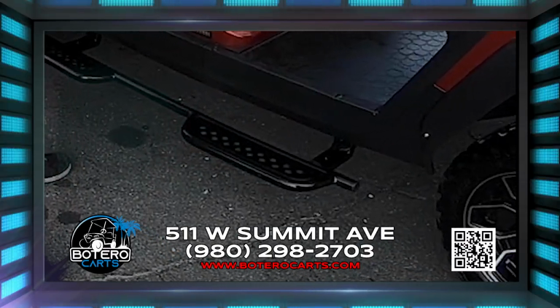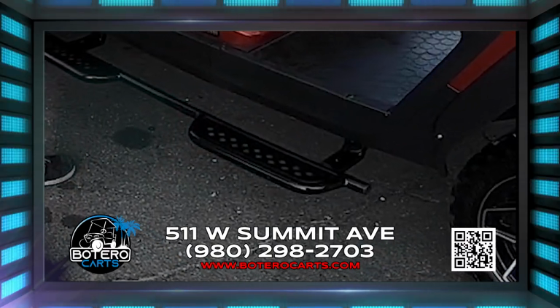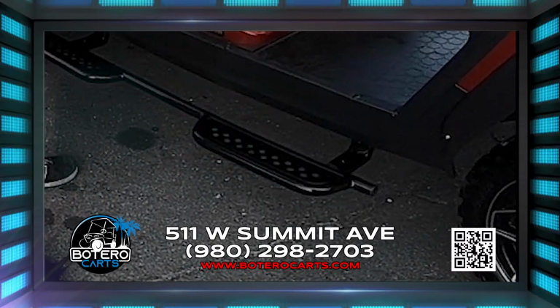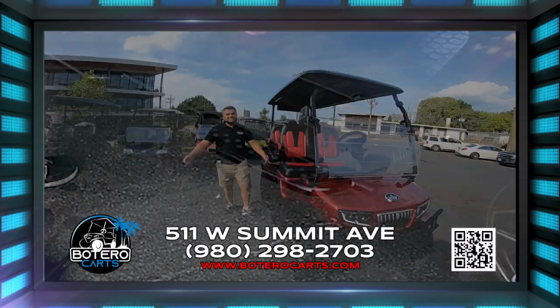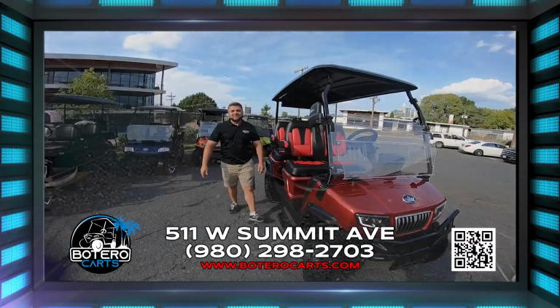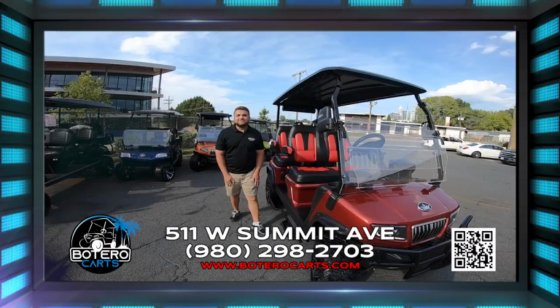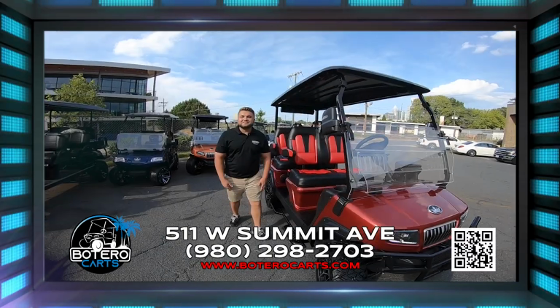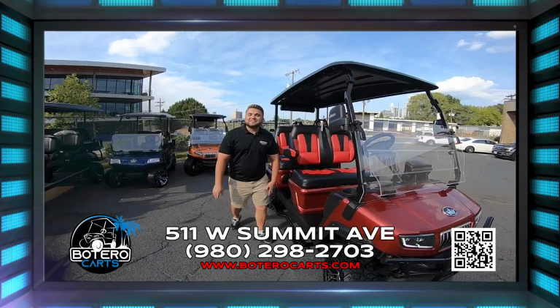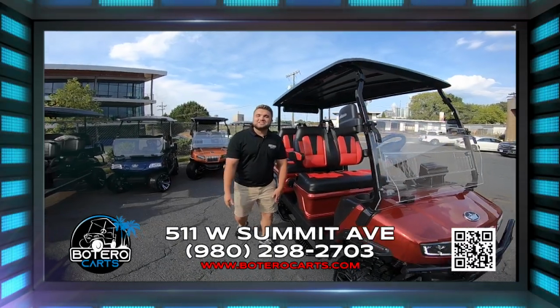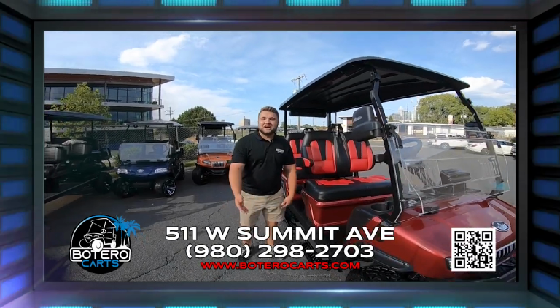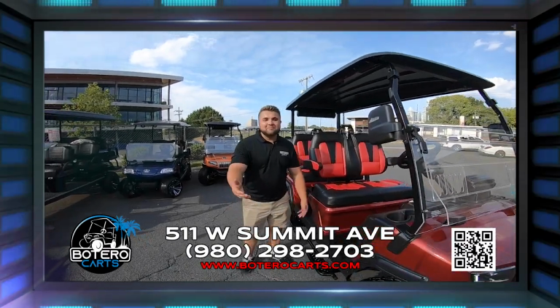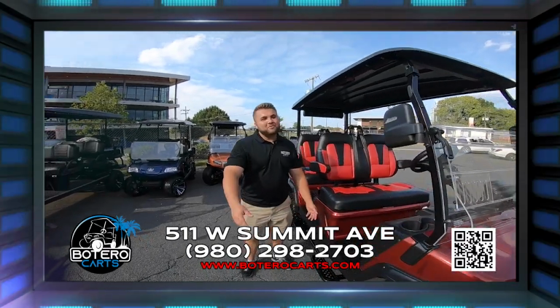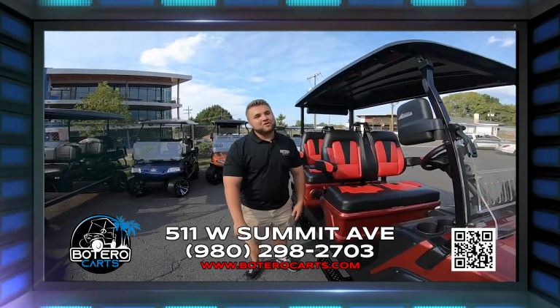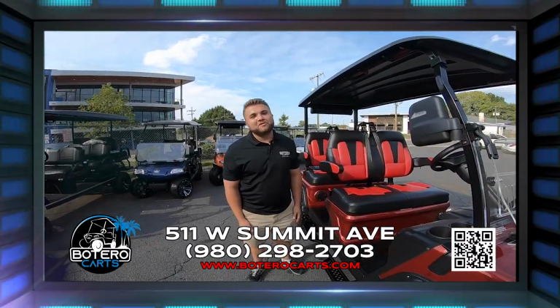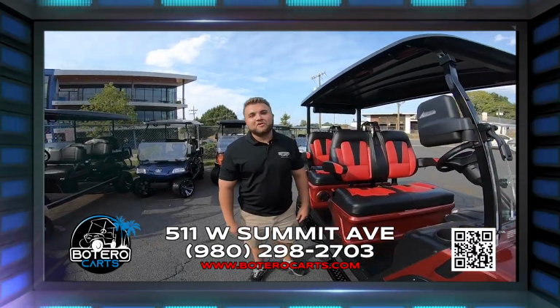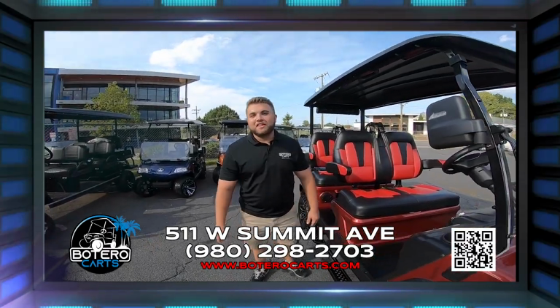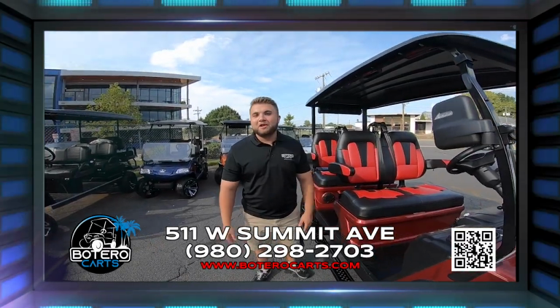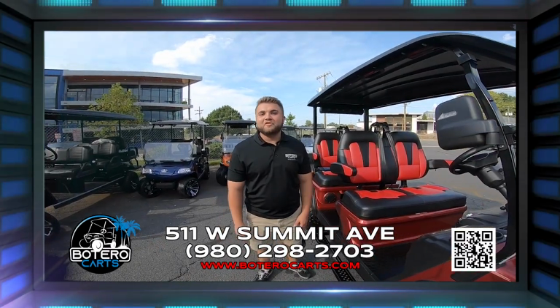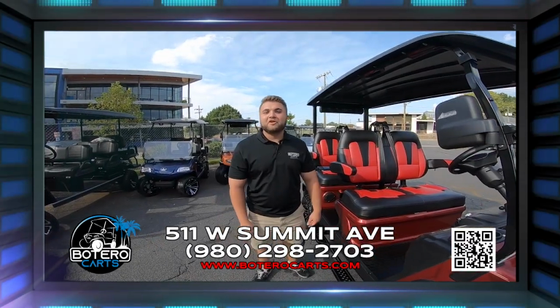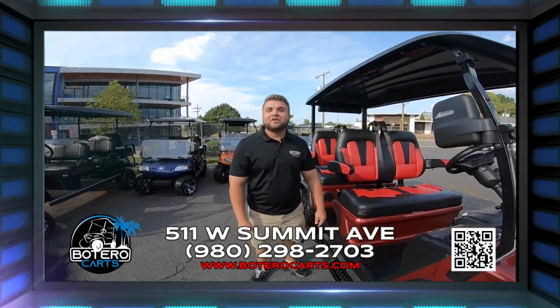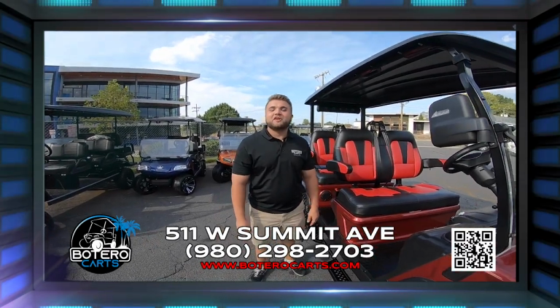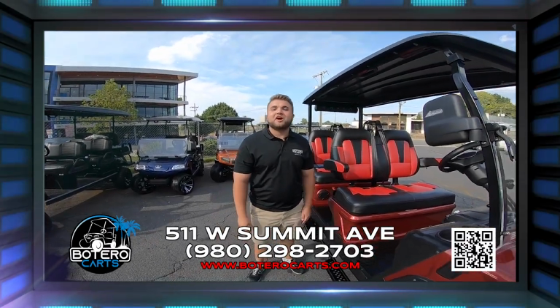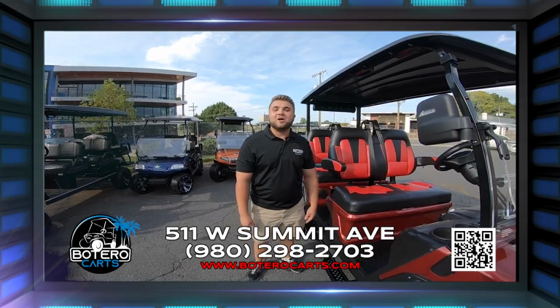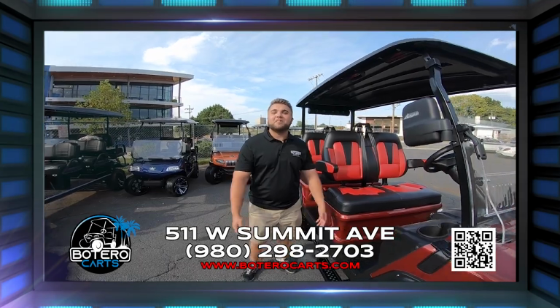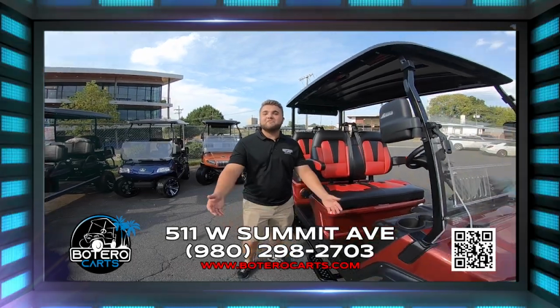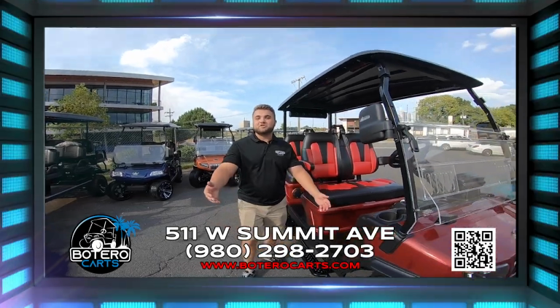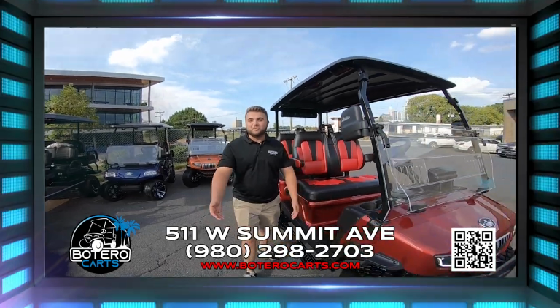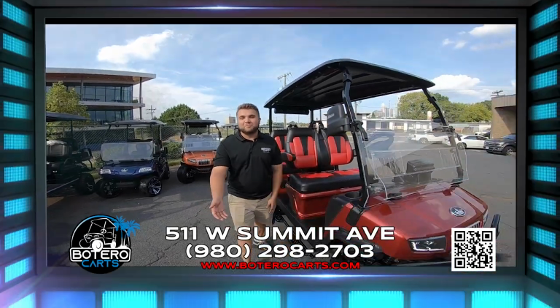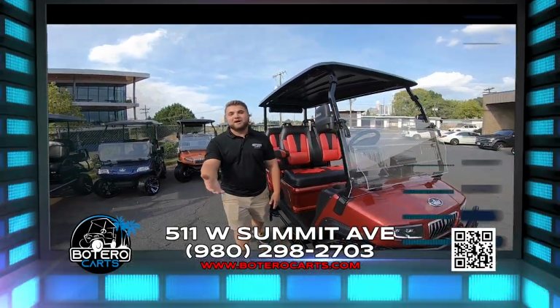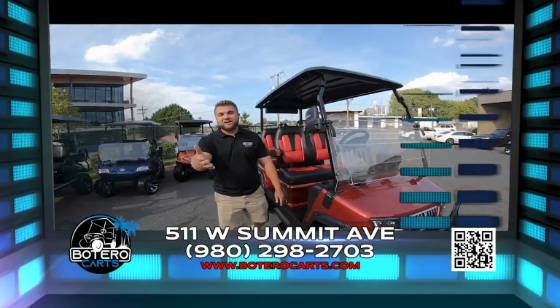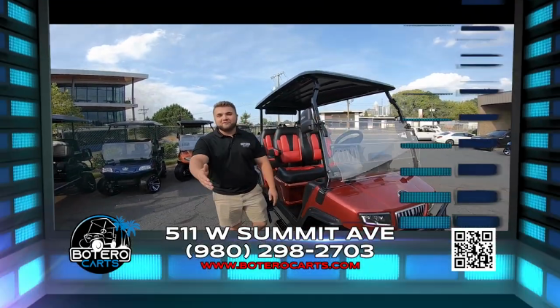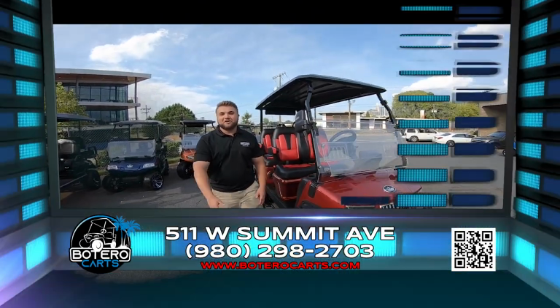Come check us out, come and visit us at the shop, or always go online at BoteroKarts.com. Life is short, buy a golf kart.